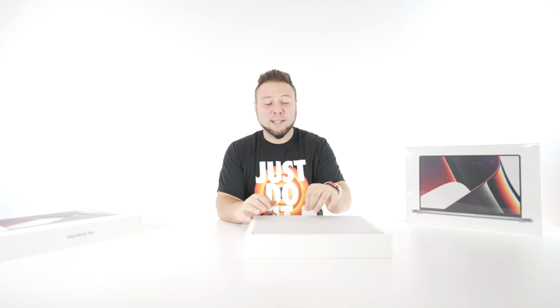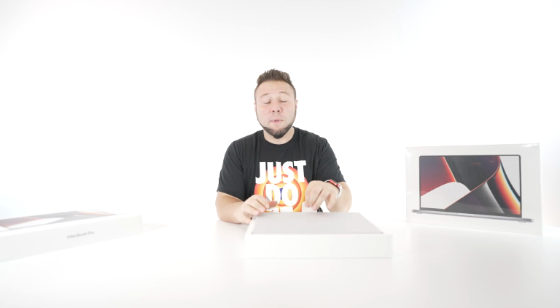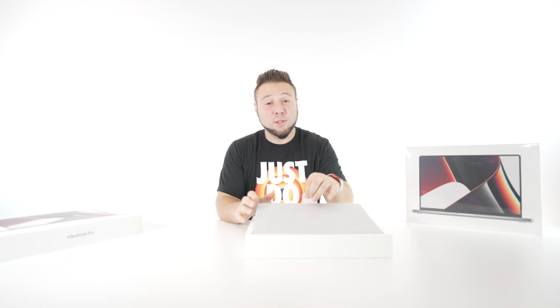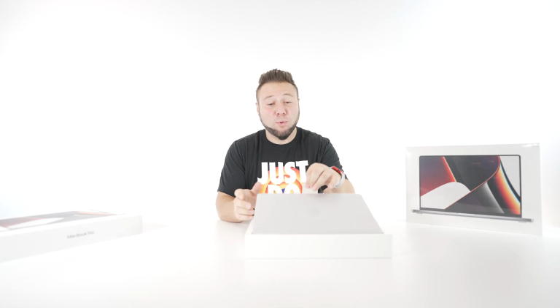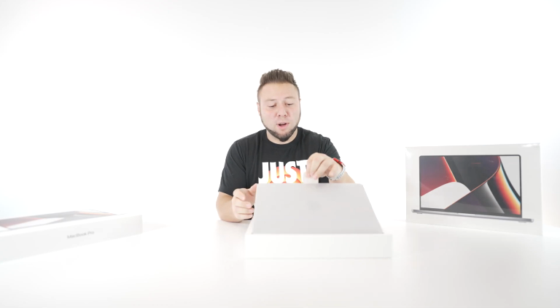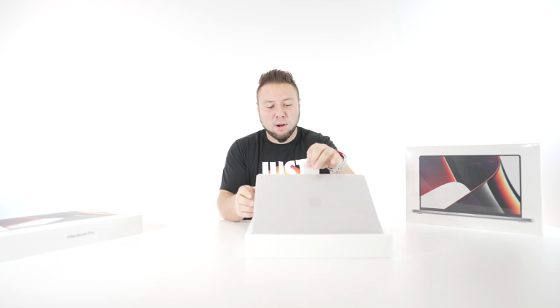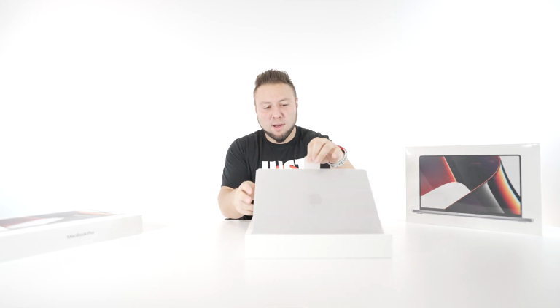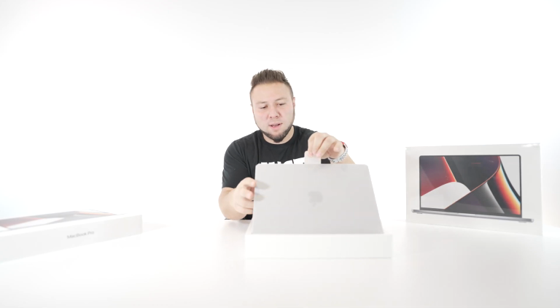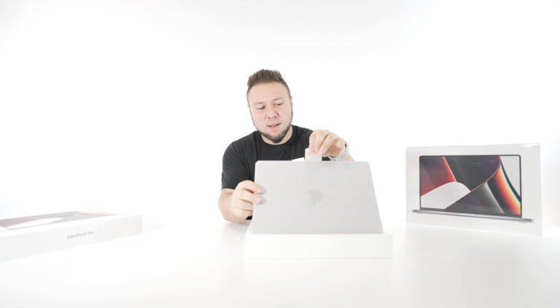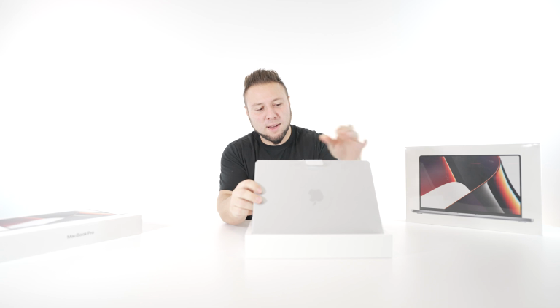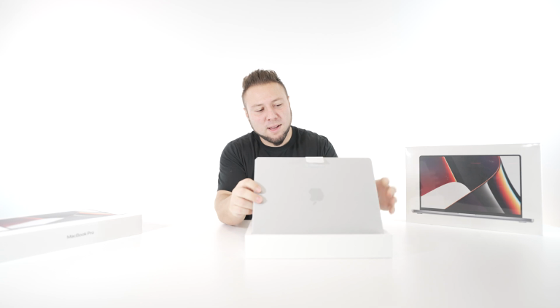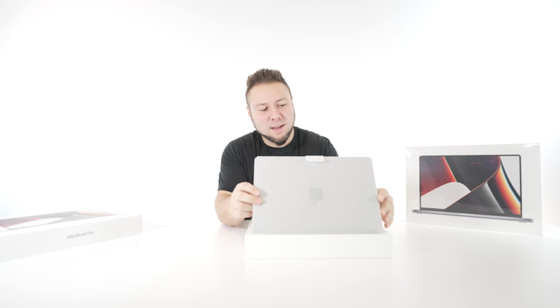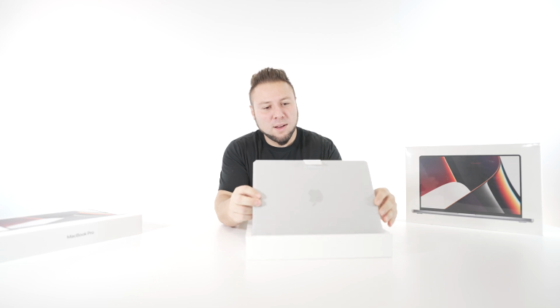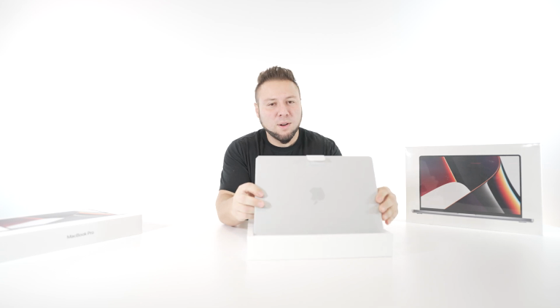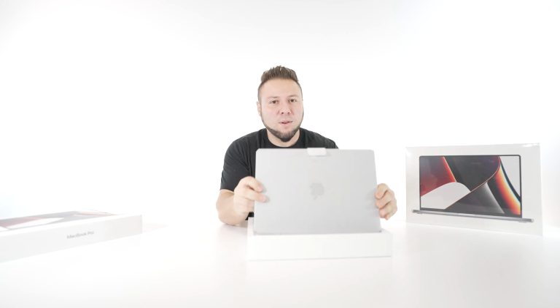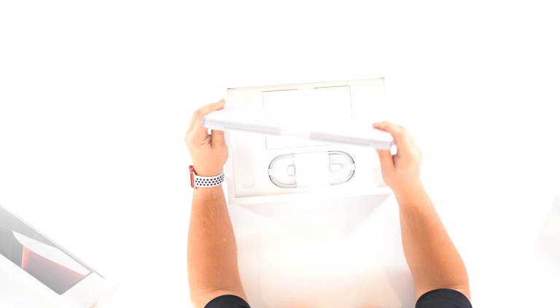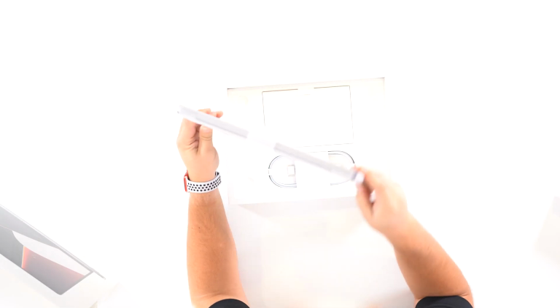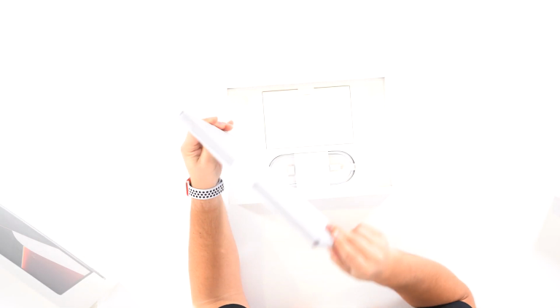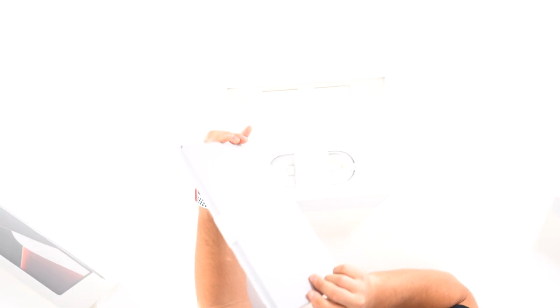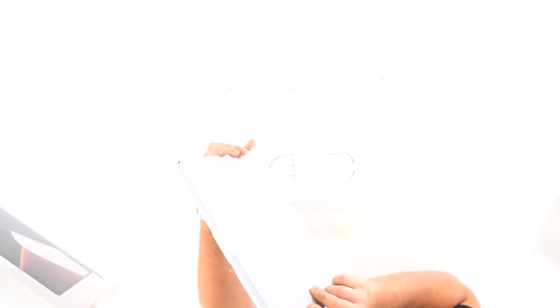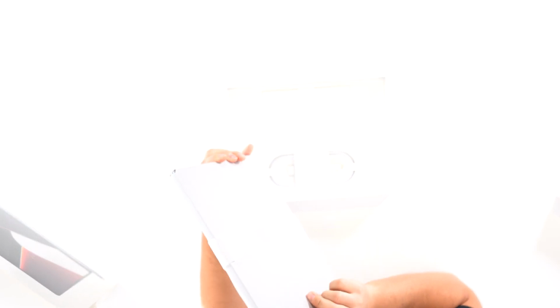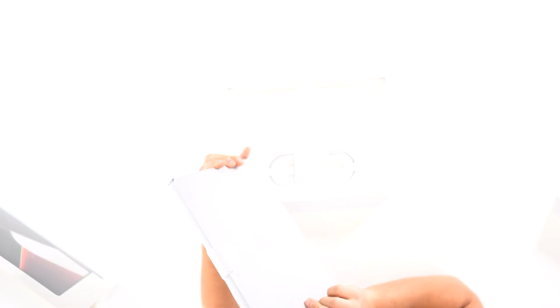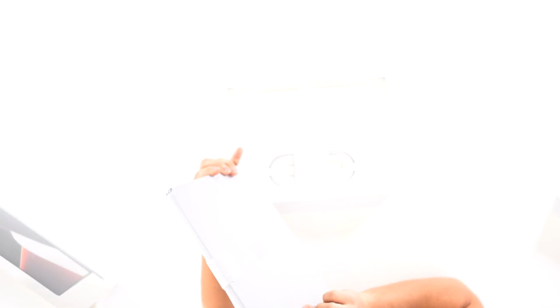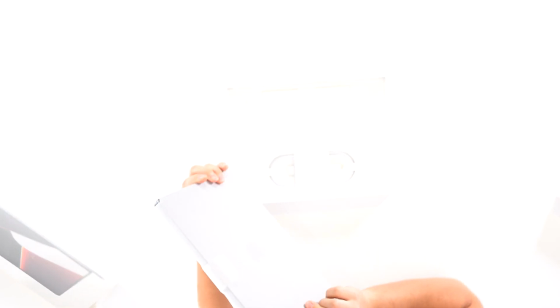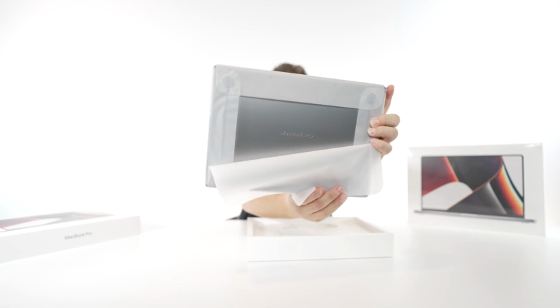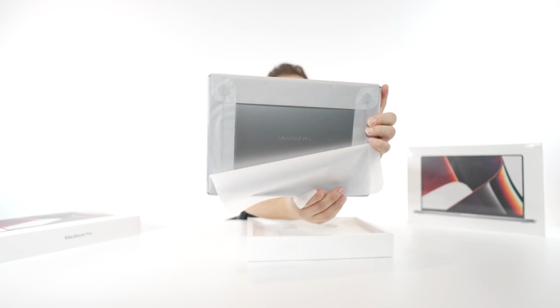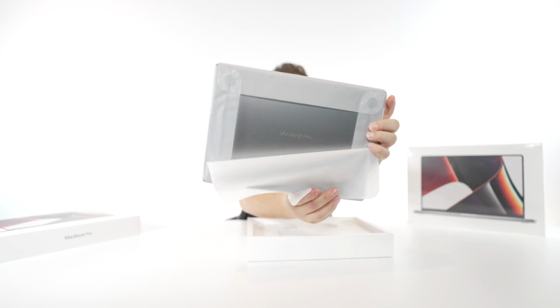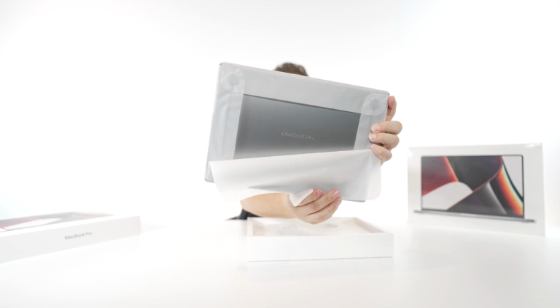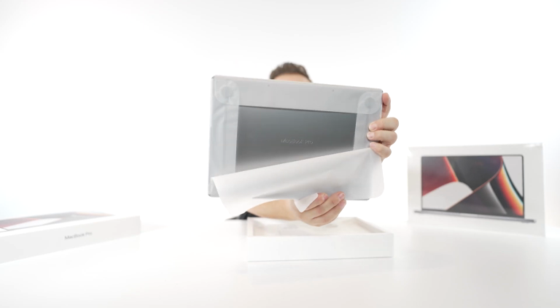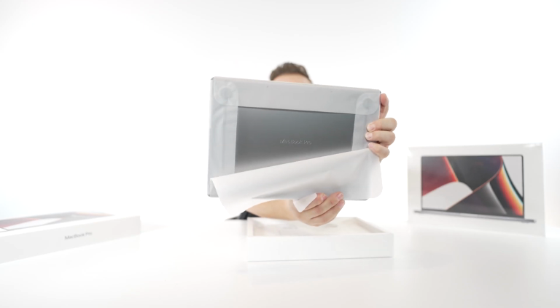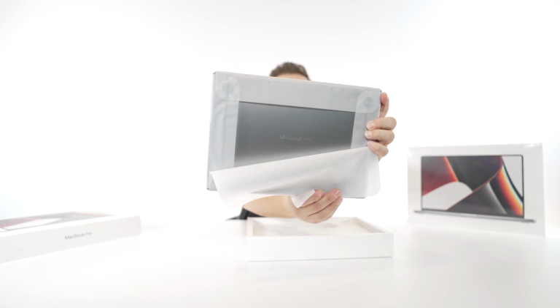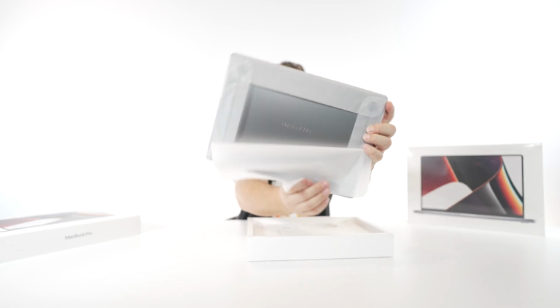That smell hits you pretty hard. As you guys can see — MacBook Pro.